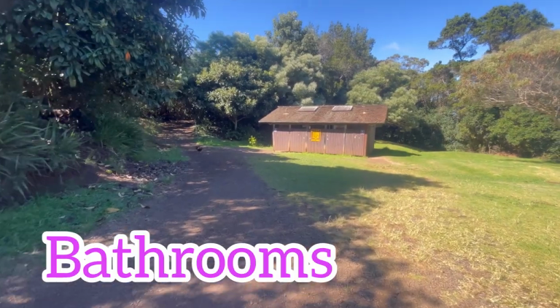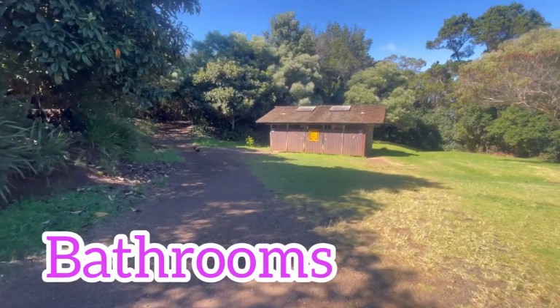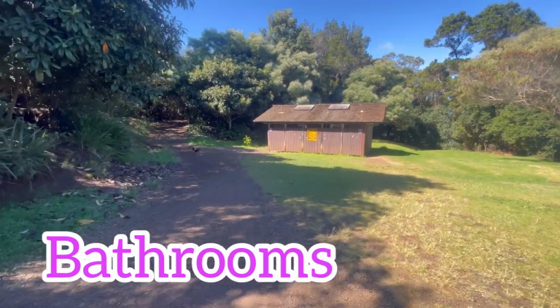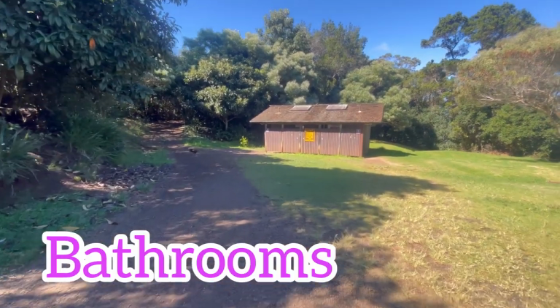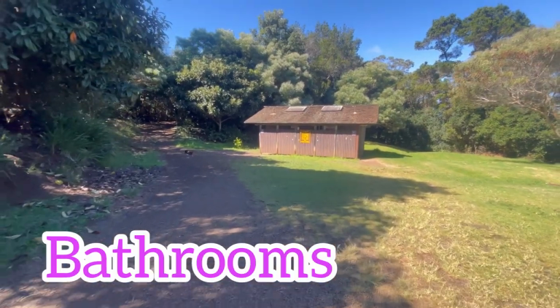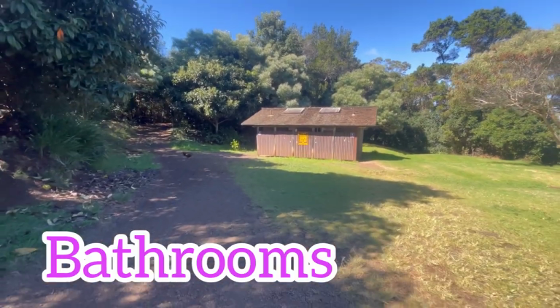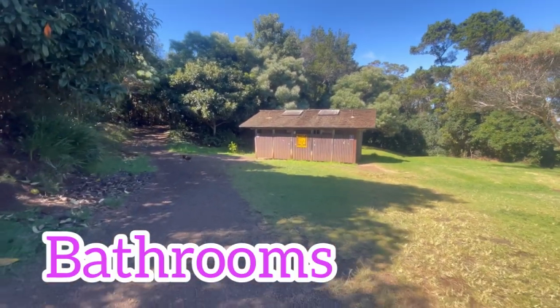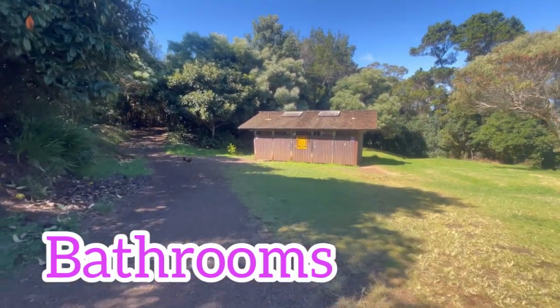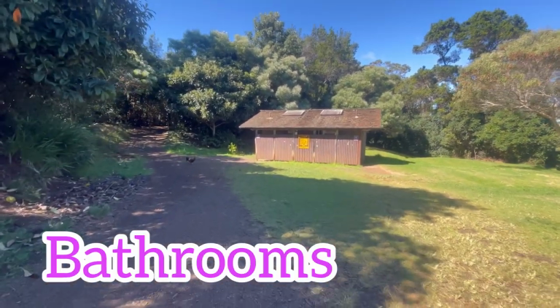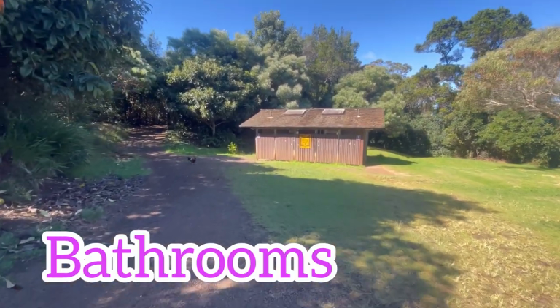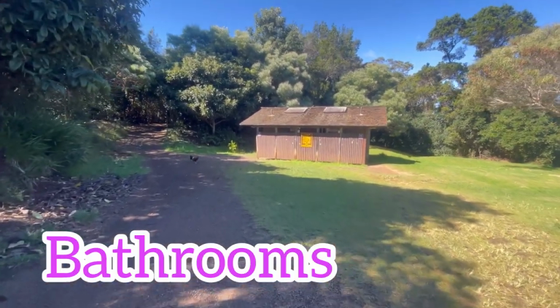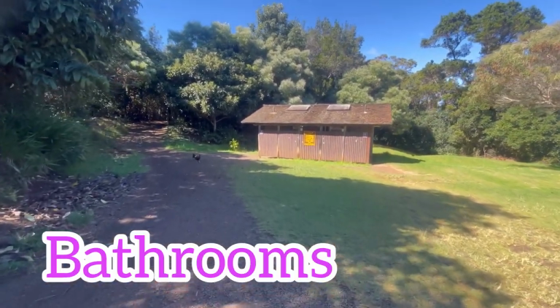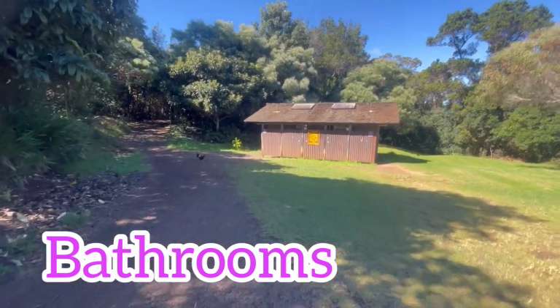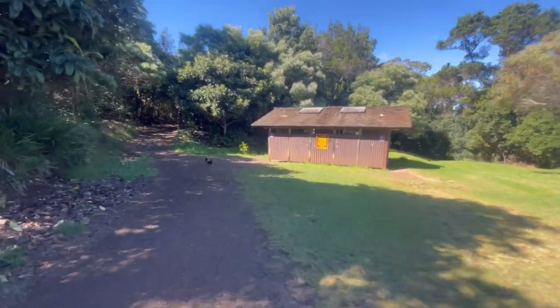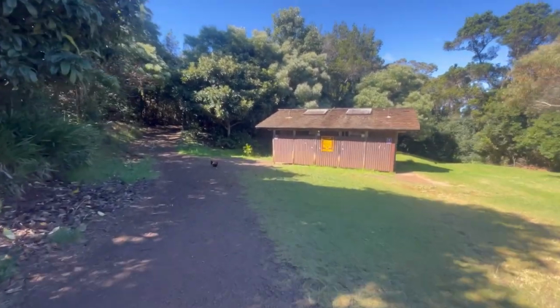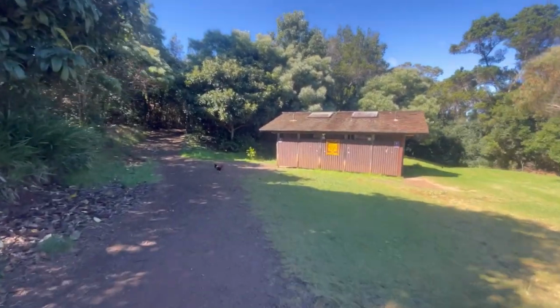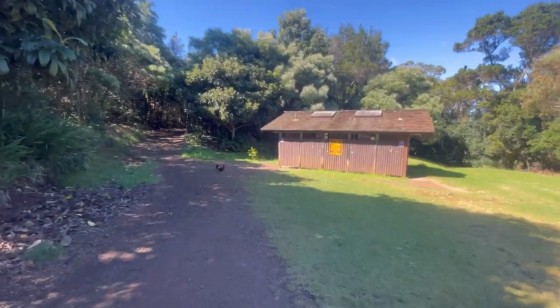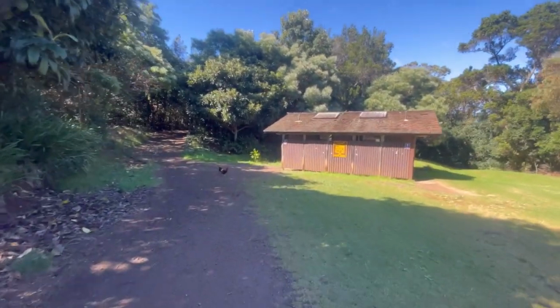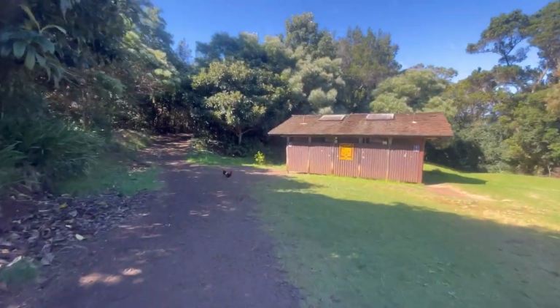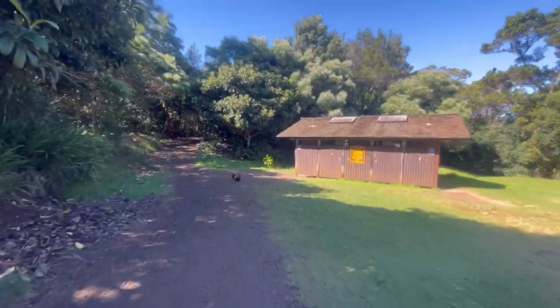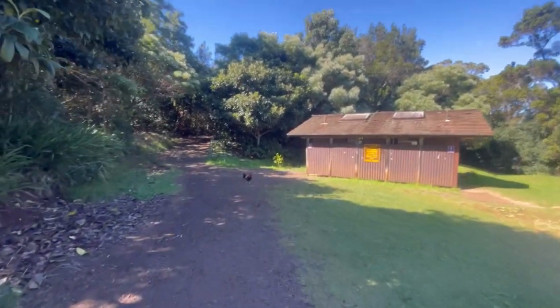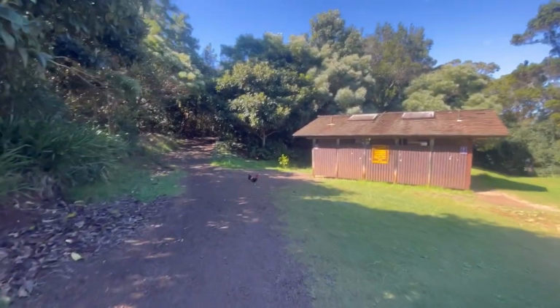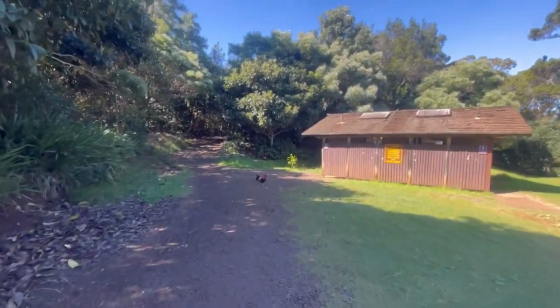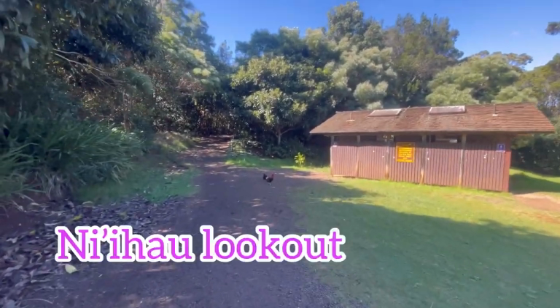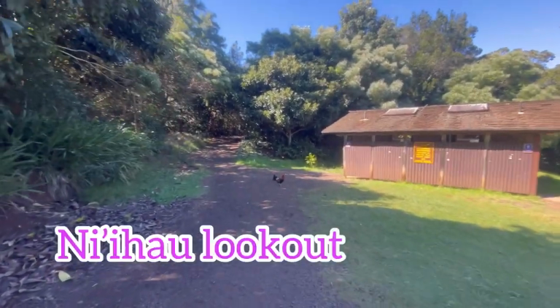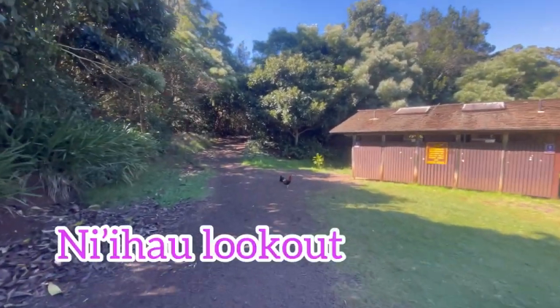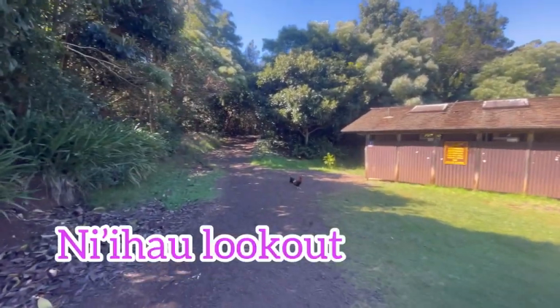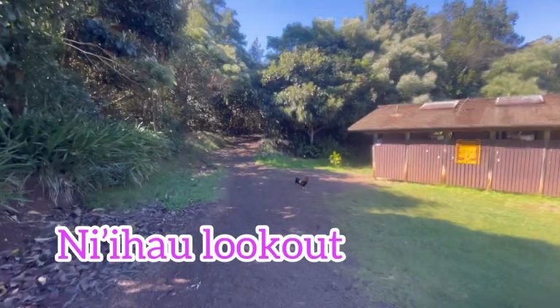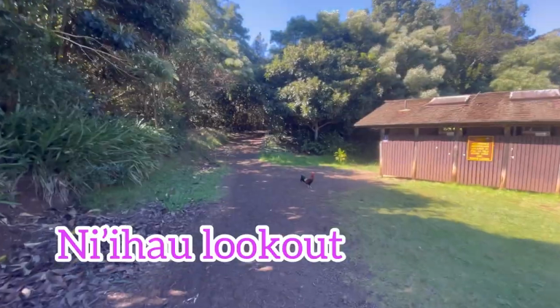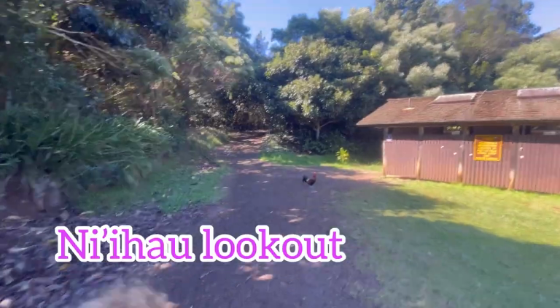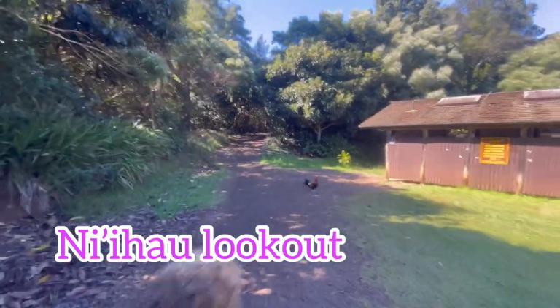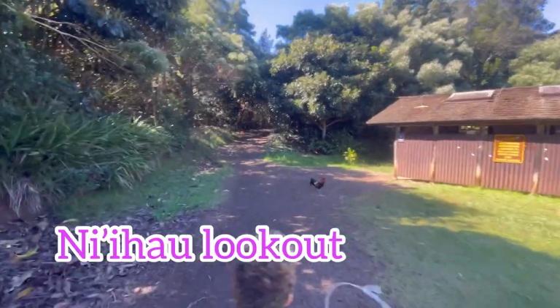So you have to see the bathrooms here. And the Ni Hao Lookout.